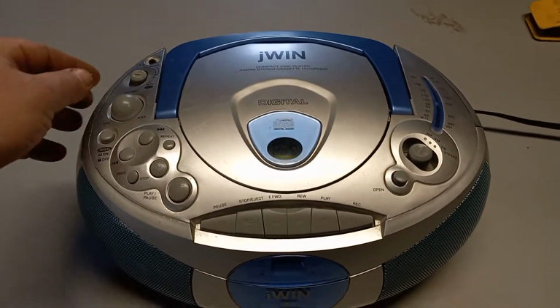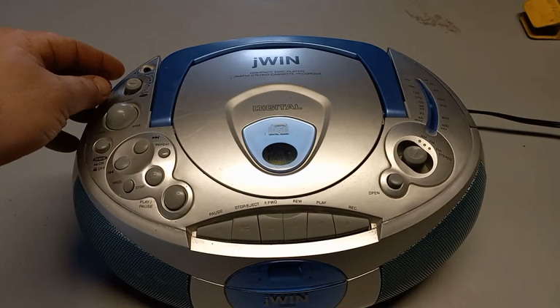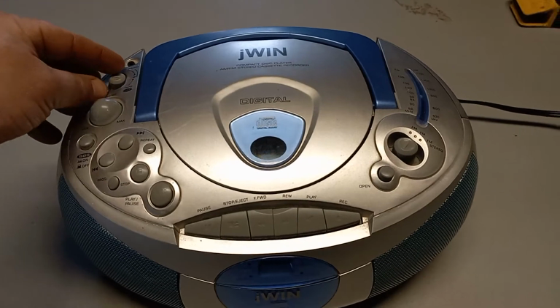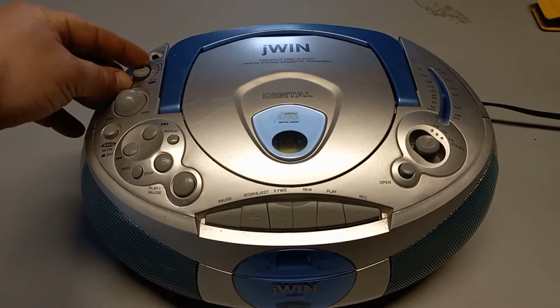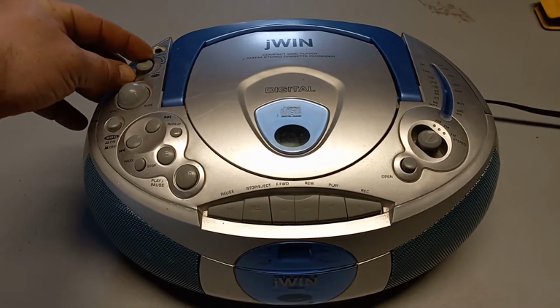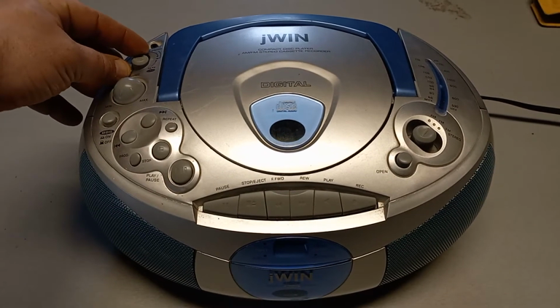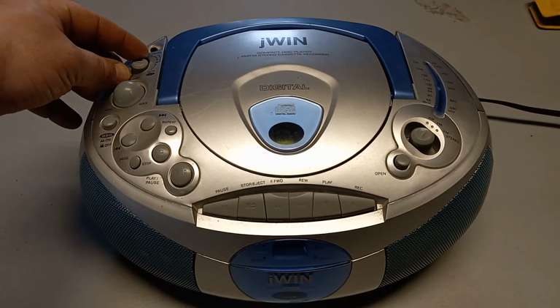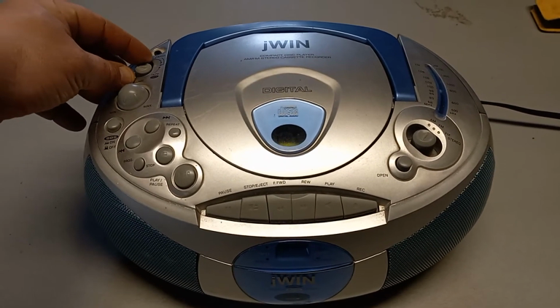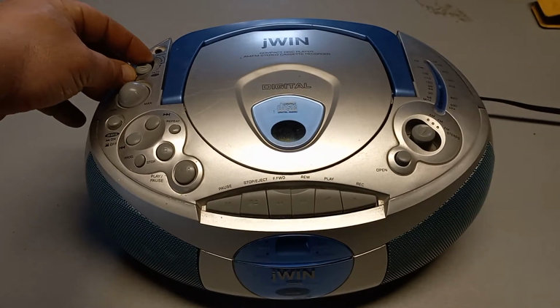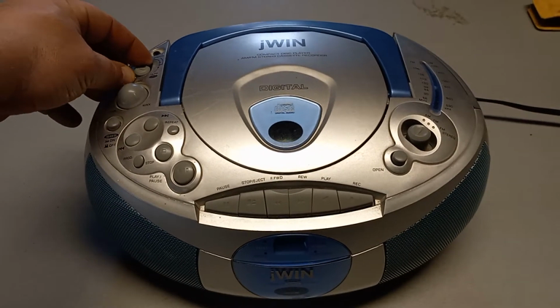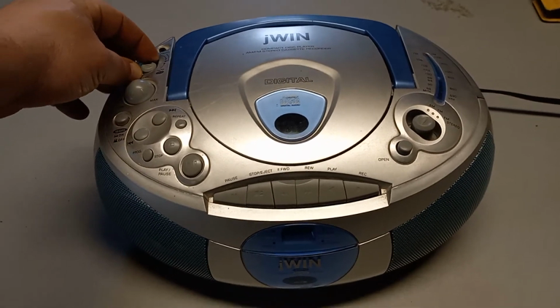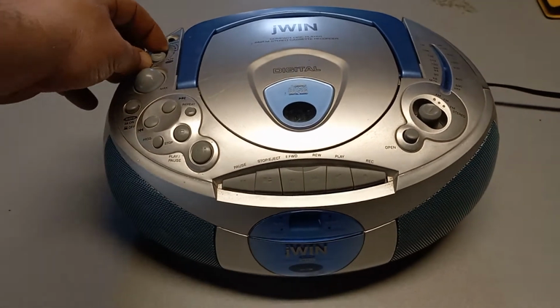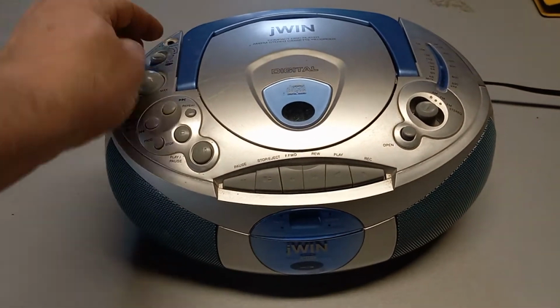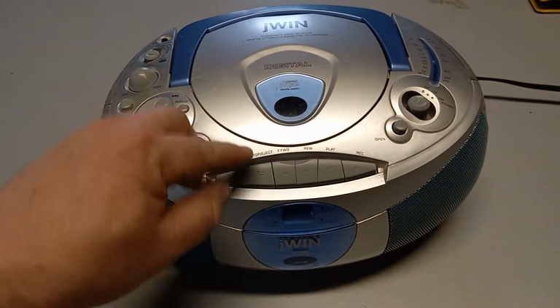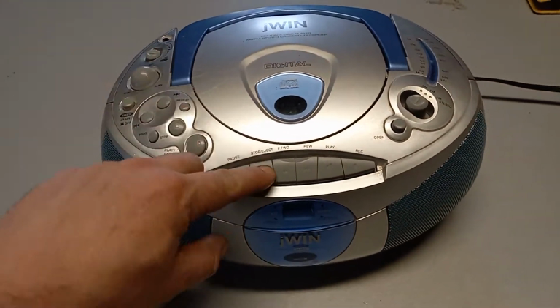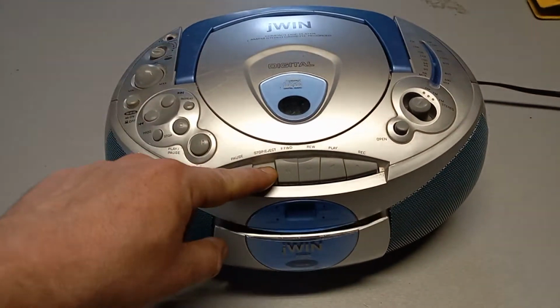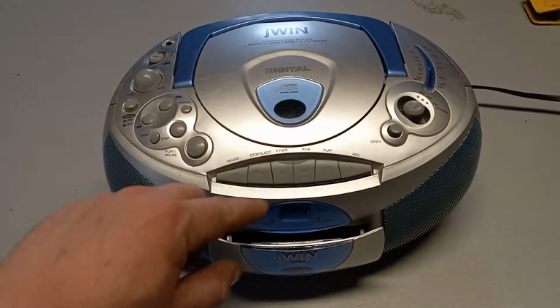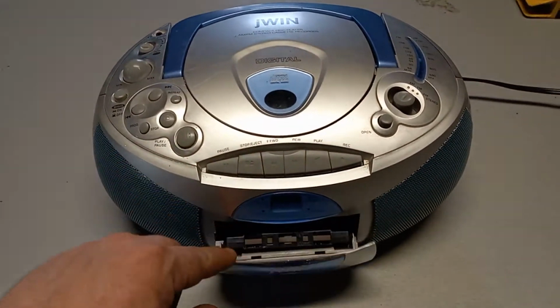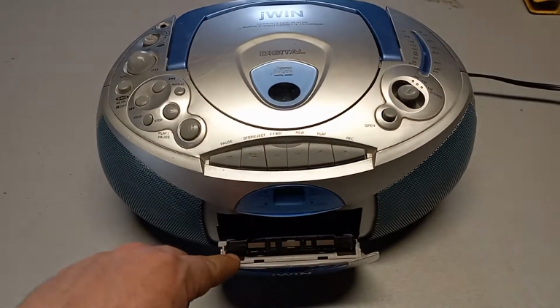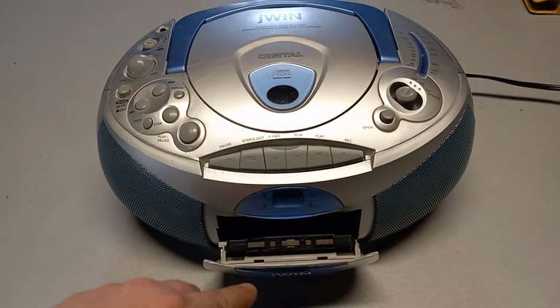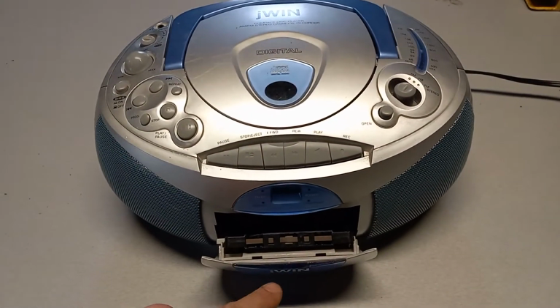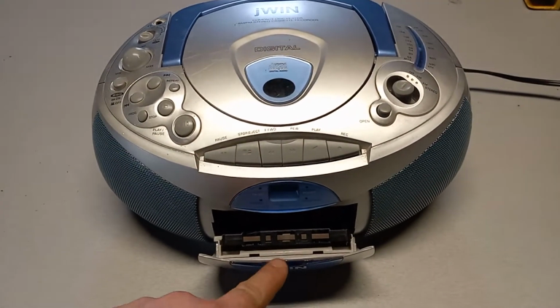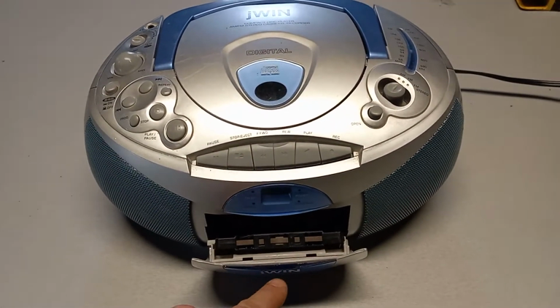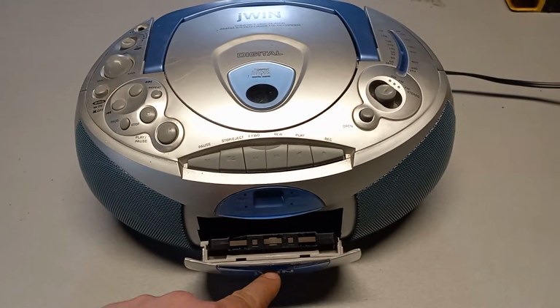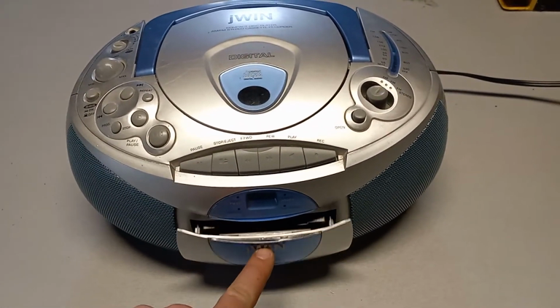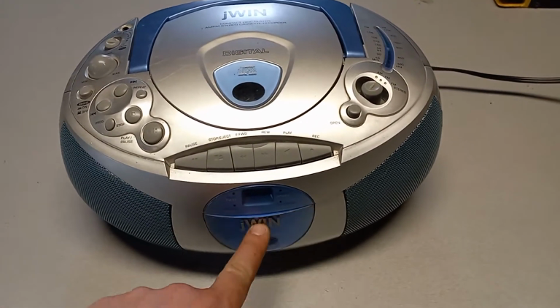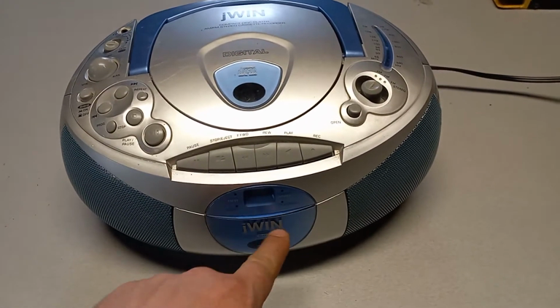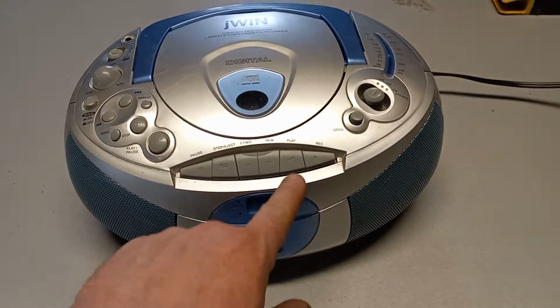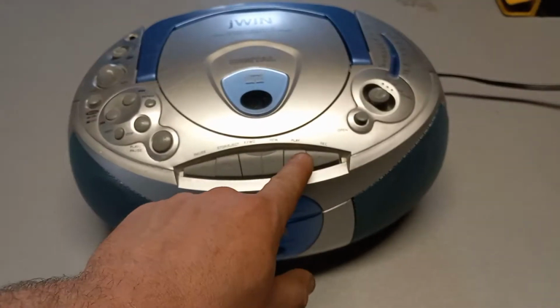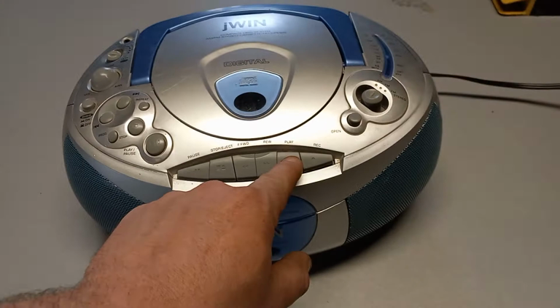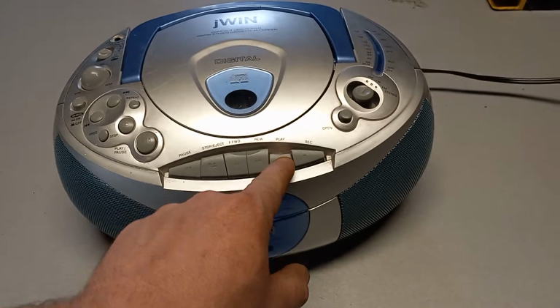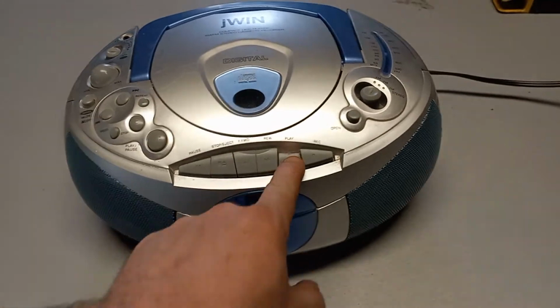We're gonna move on to test the tape player now. As you see we have our tape loaded in there. We're gonna push play.